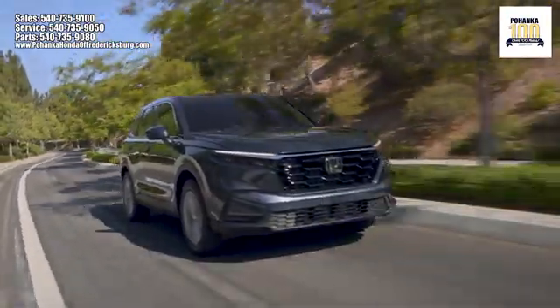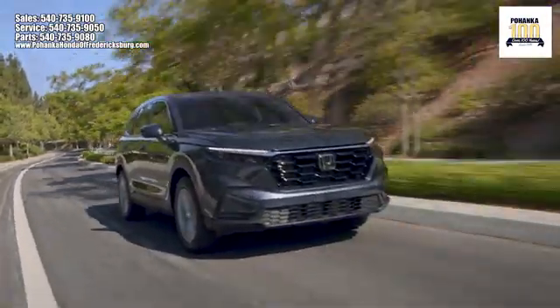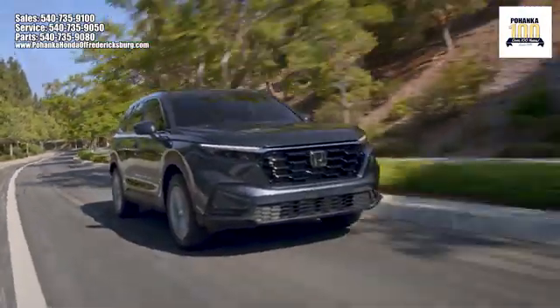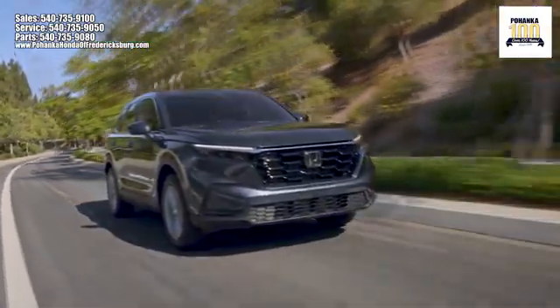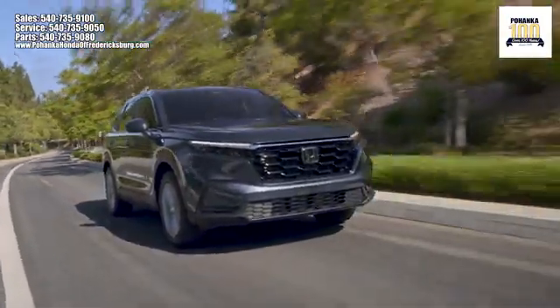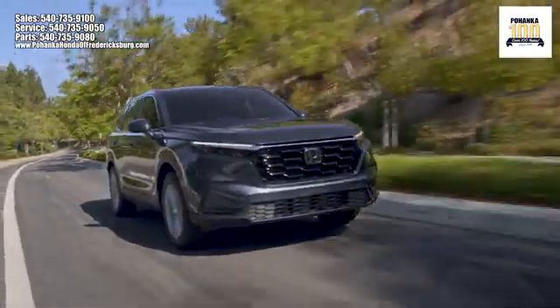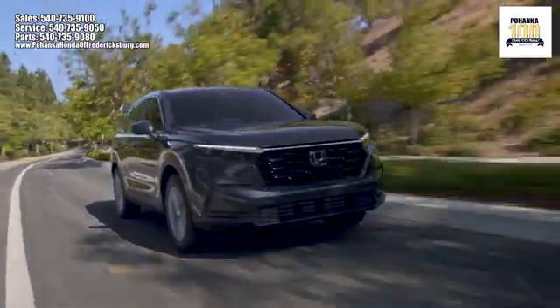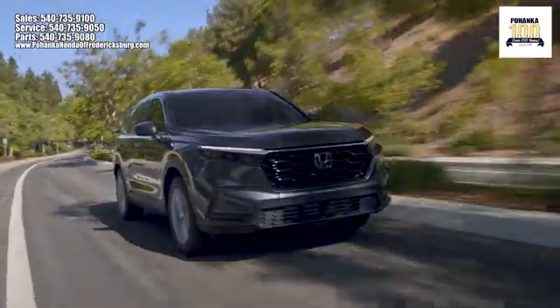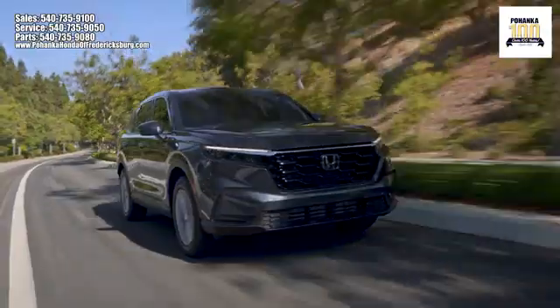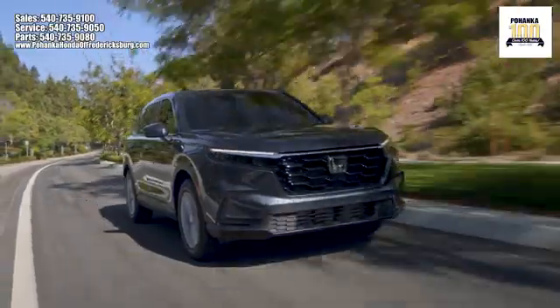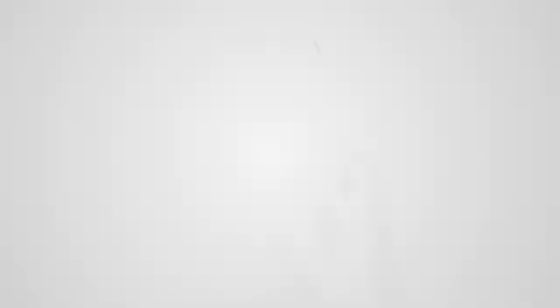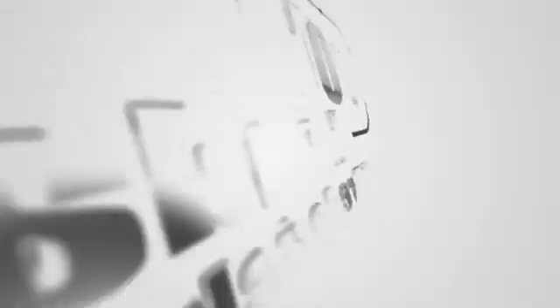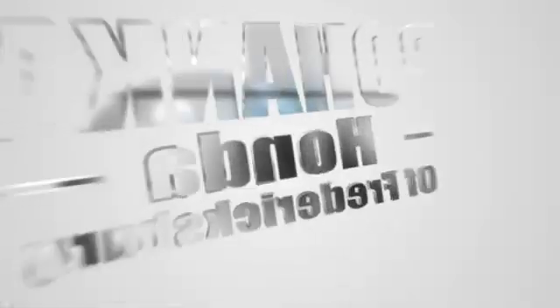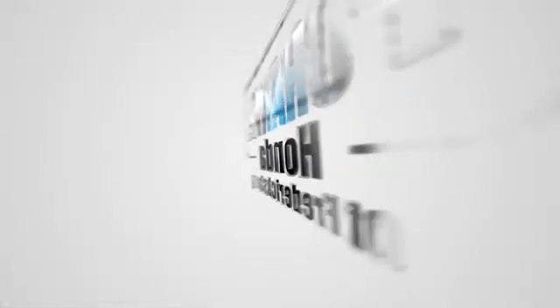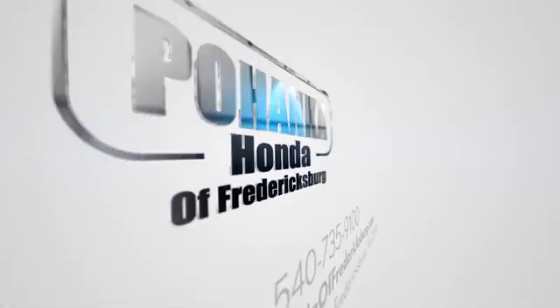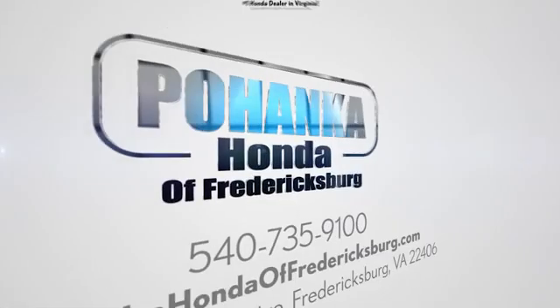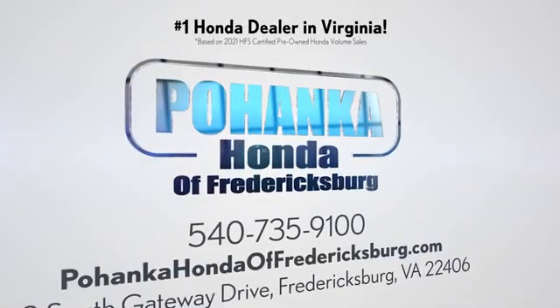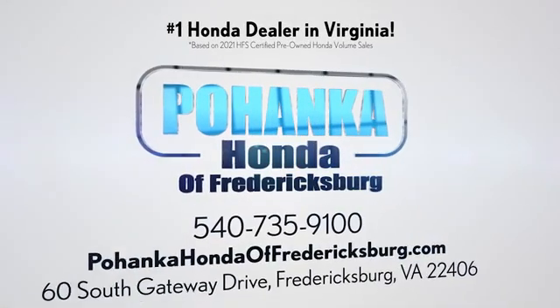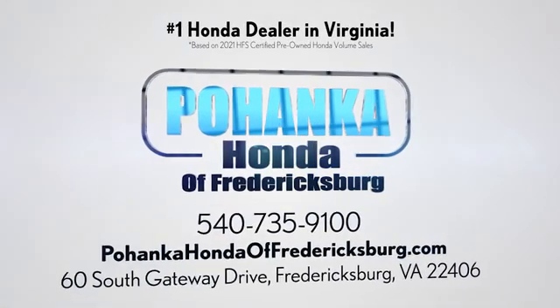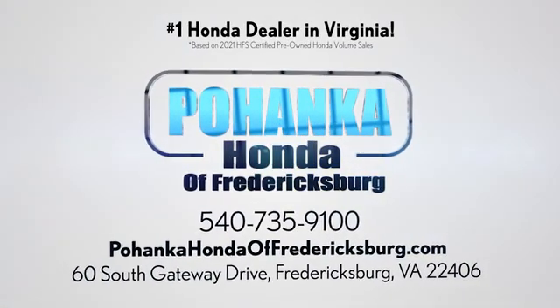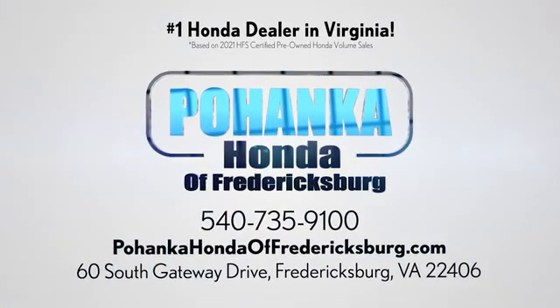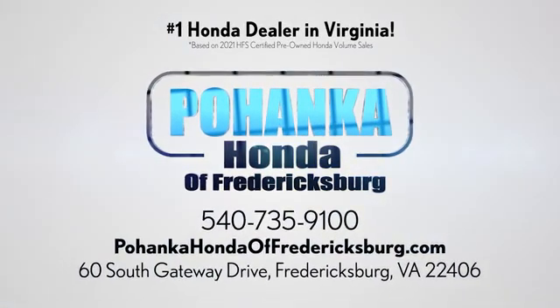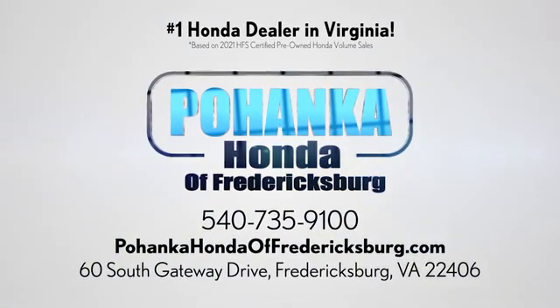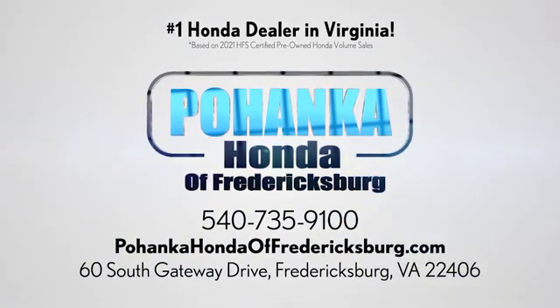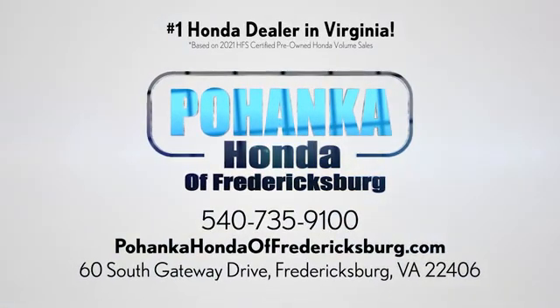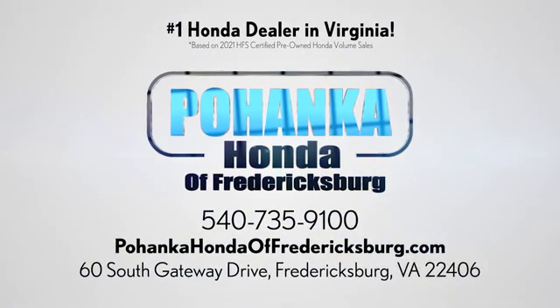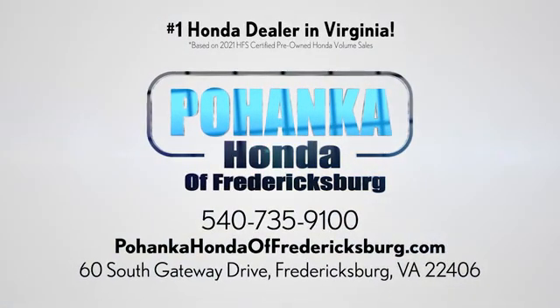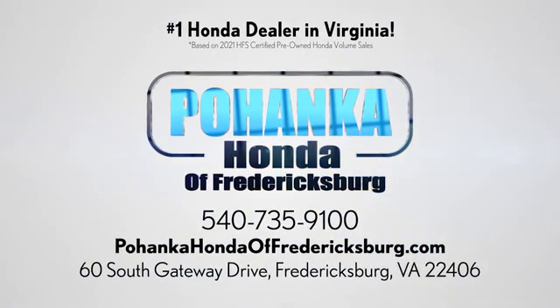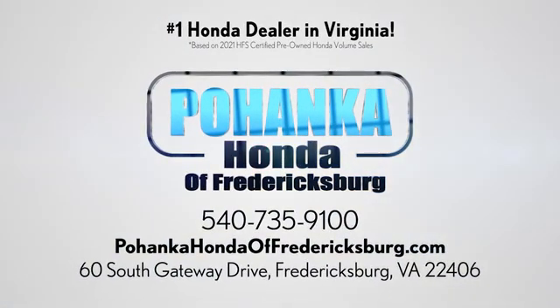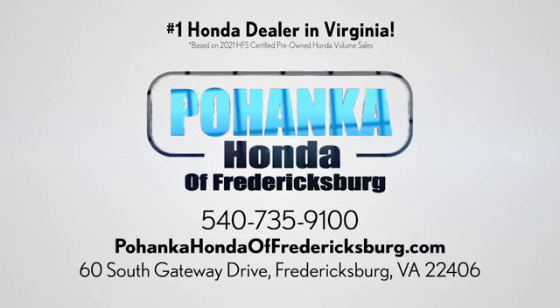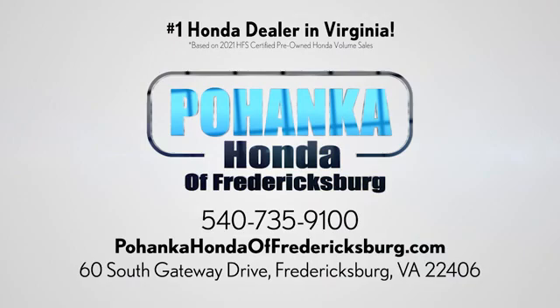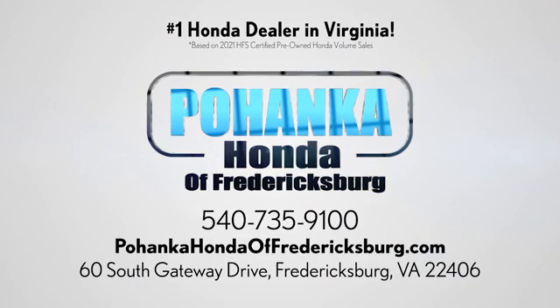Pohanka Honda of Fredericksburg is a great place to buy a car, conveniently located at 60 South Gateway Drive in Fredericksburg.